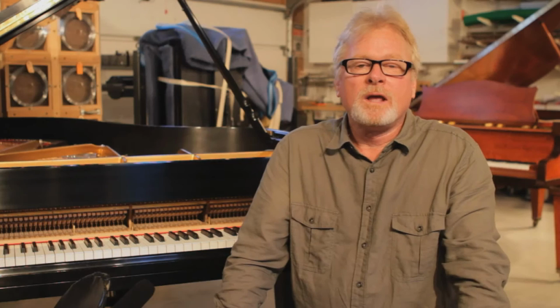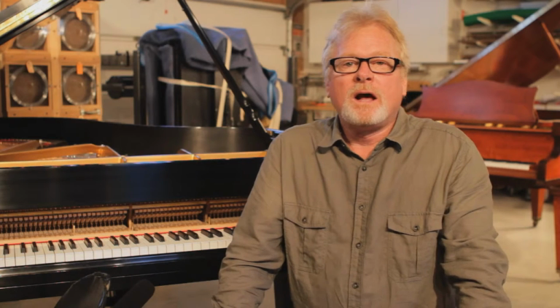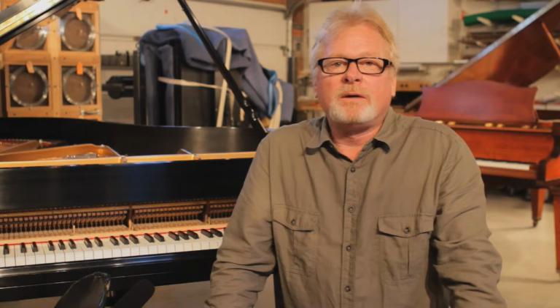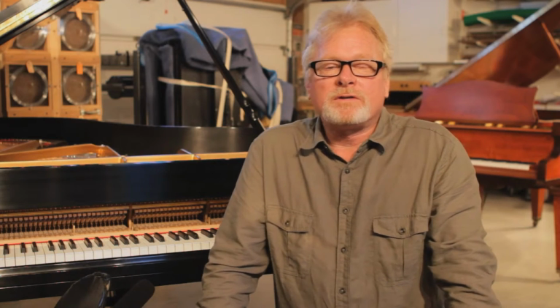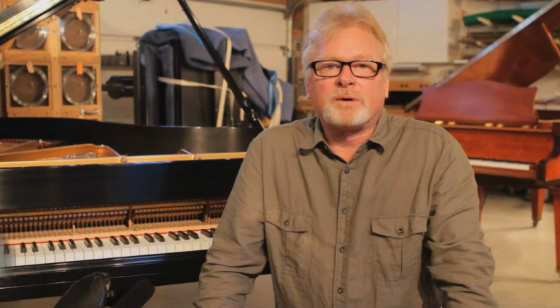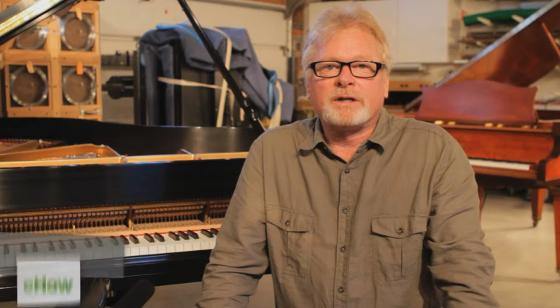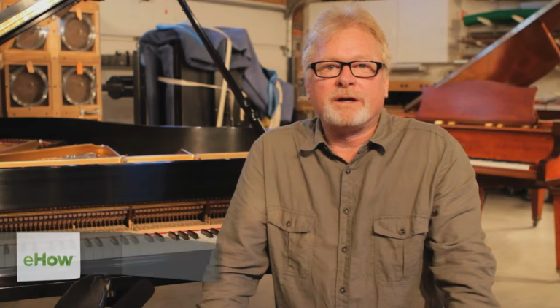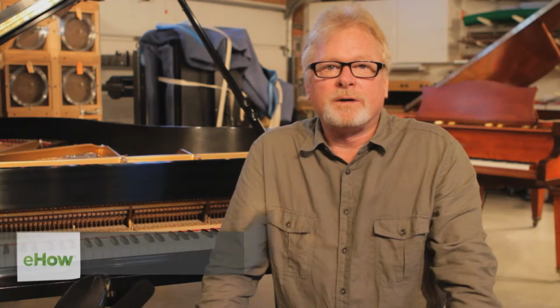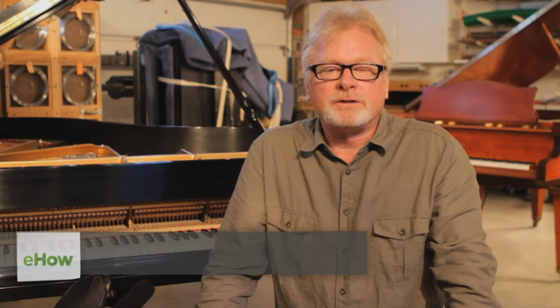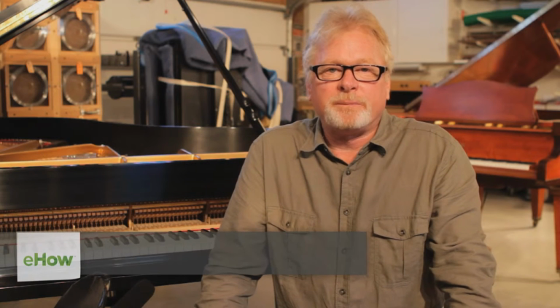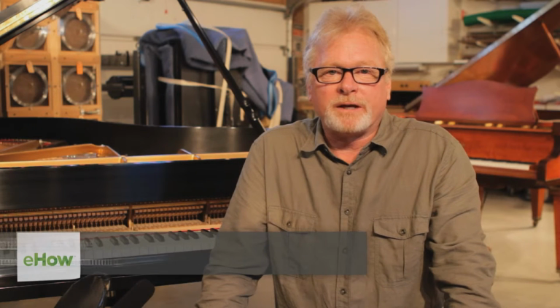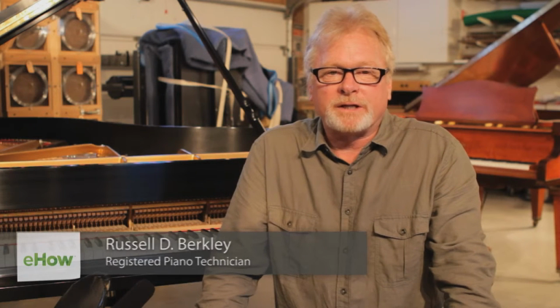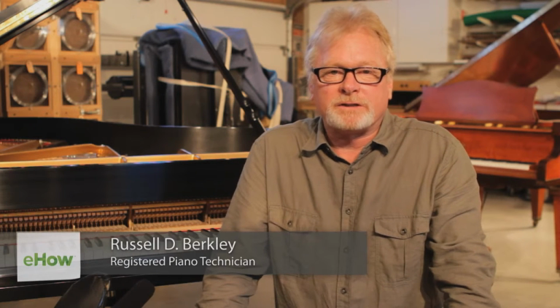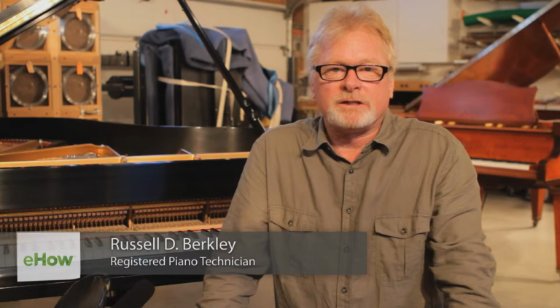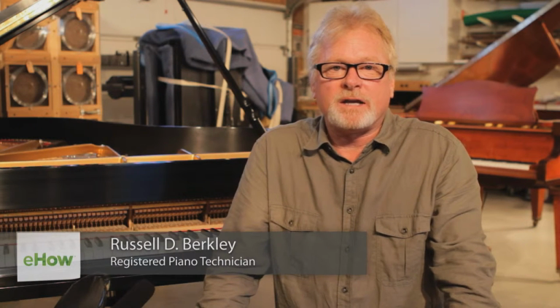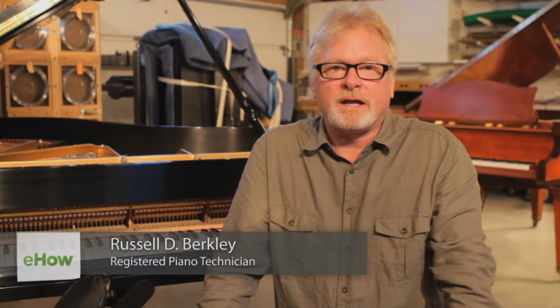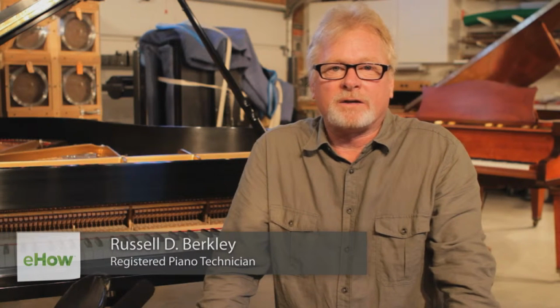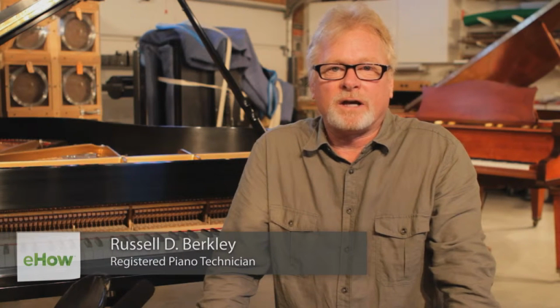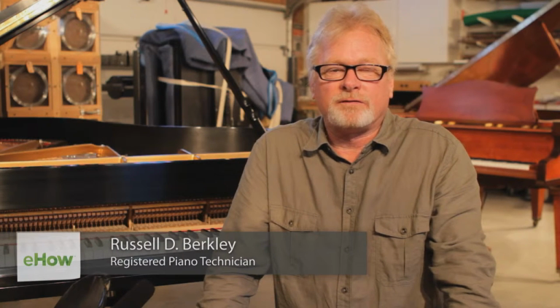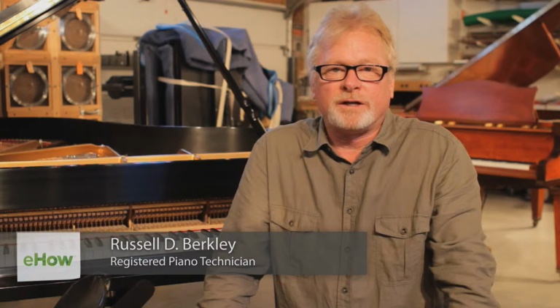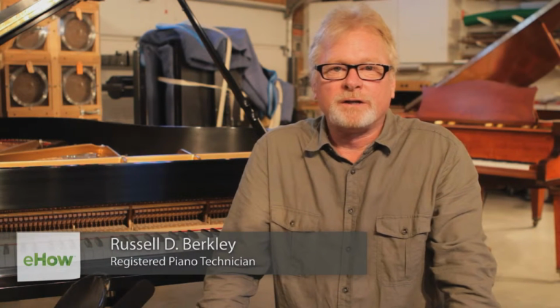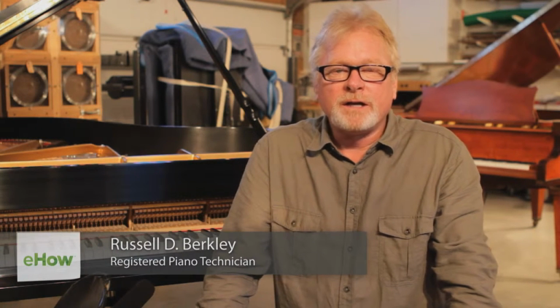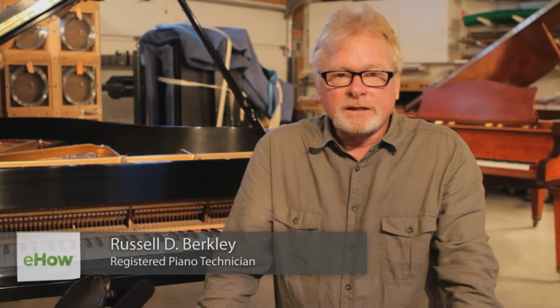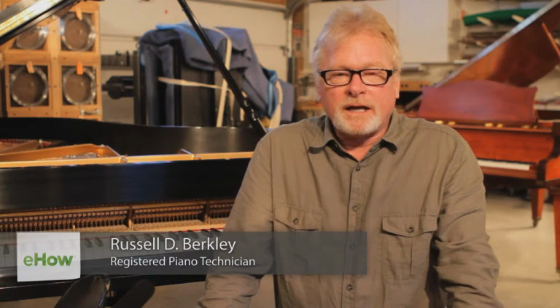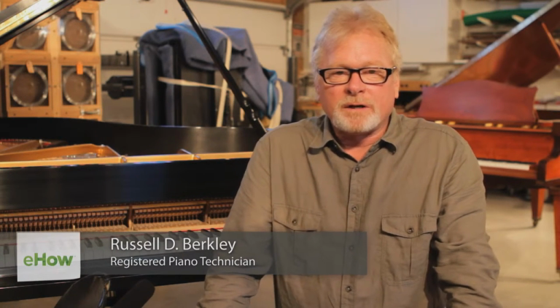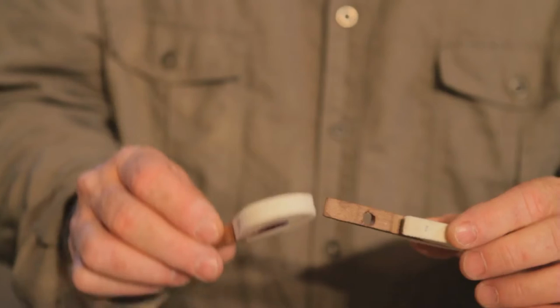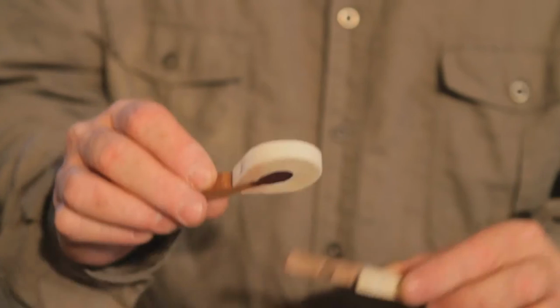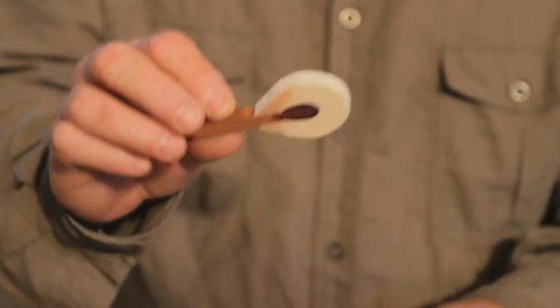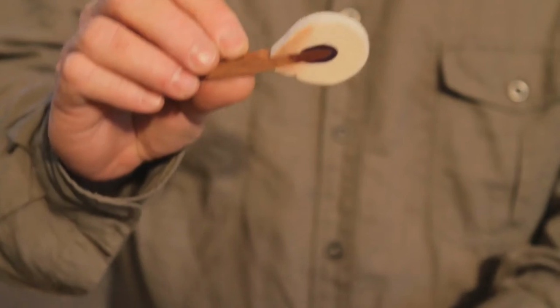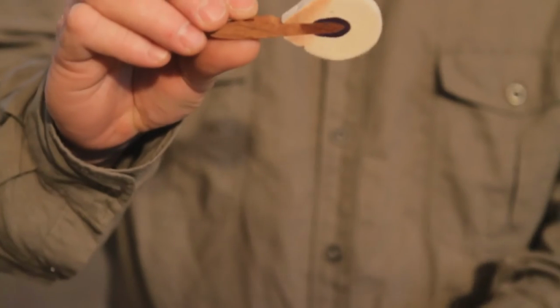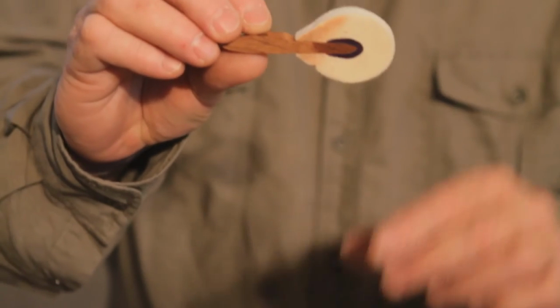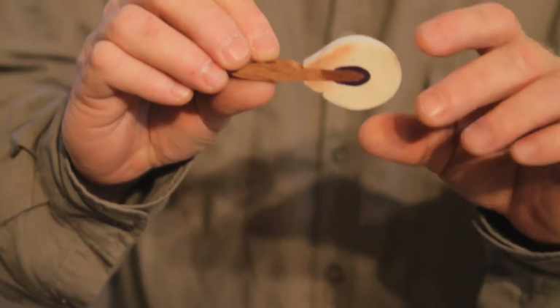Hi, Russell Berkley here, registered piano technician in San Diego, California. Today we're going to talk about piano hammers.